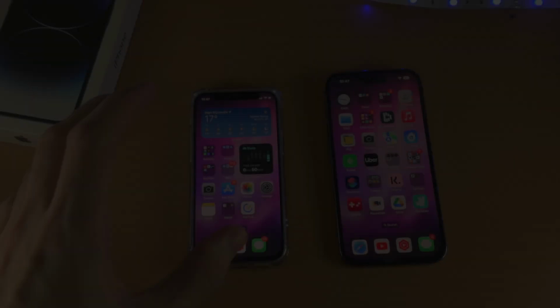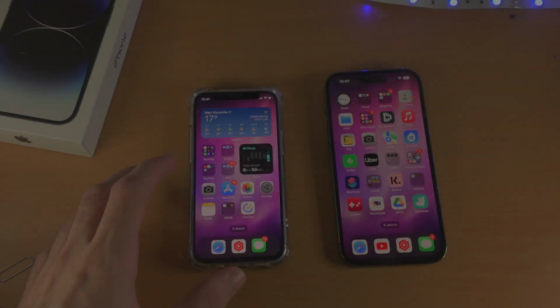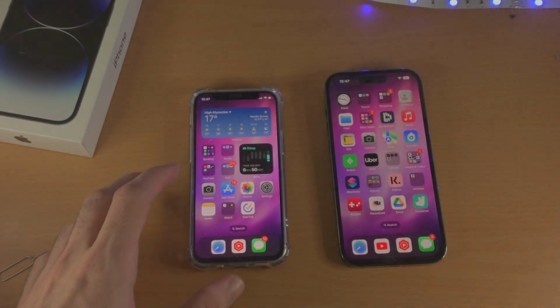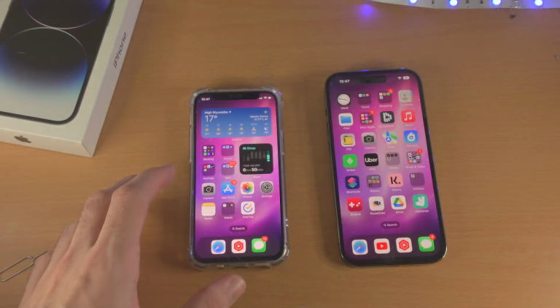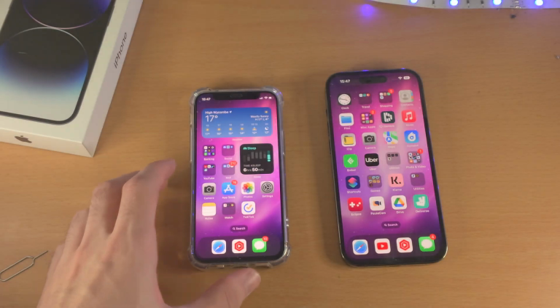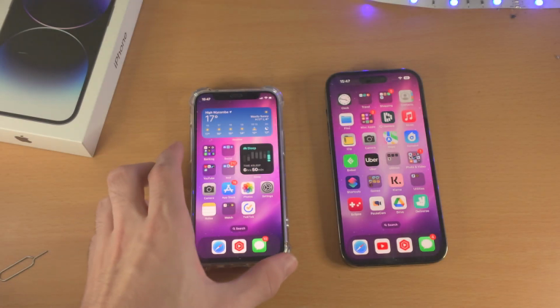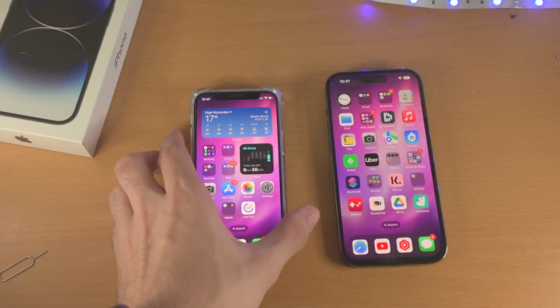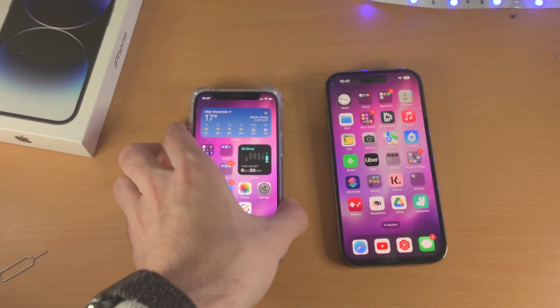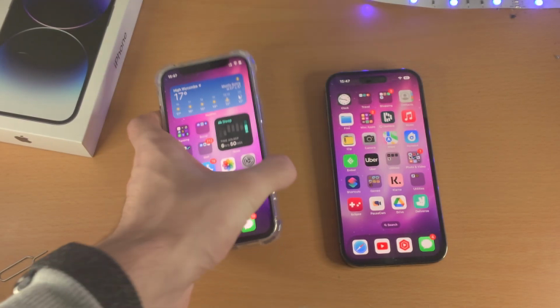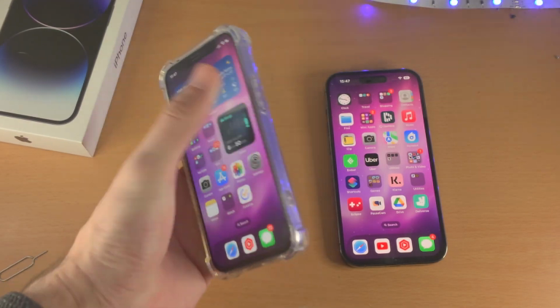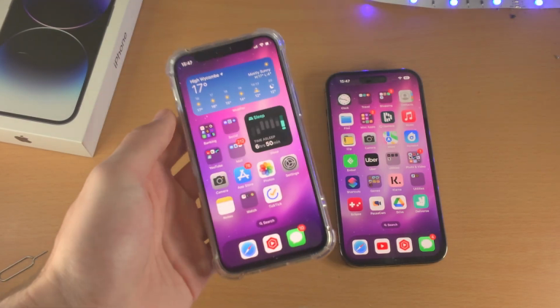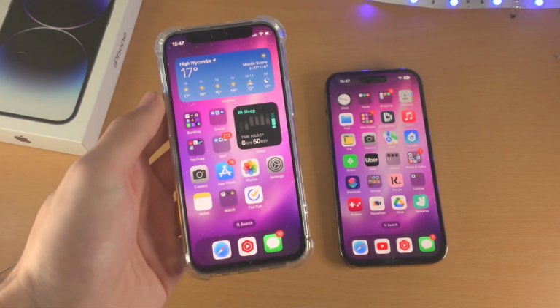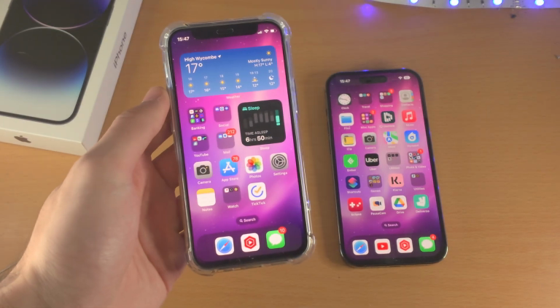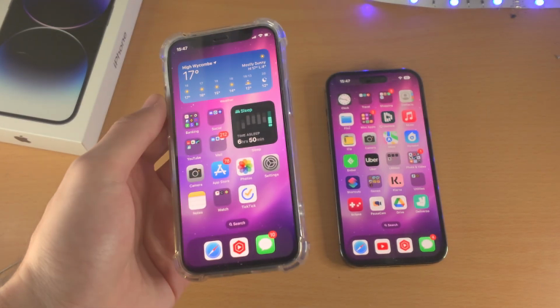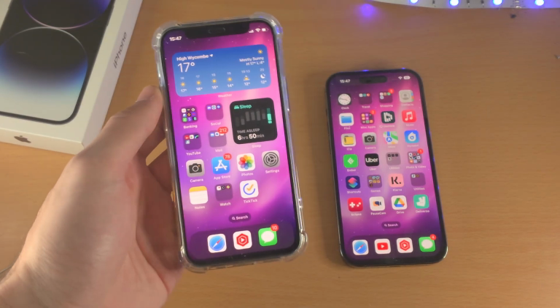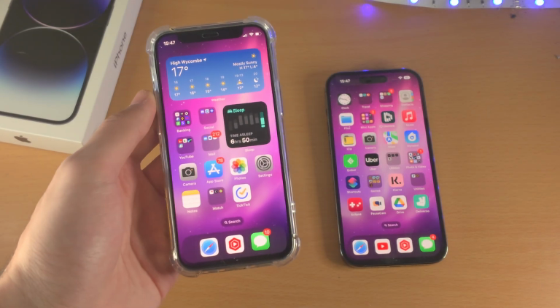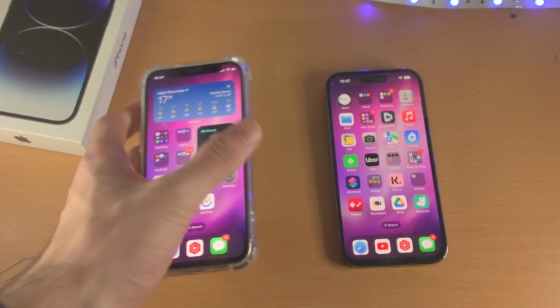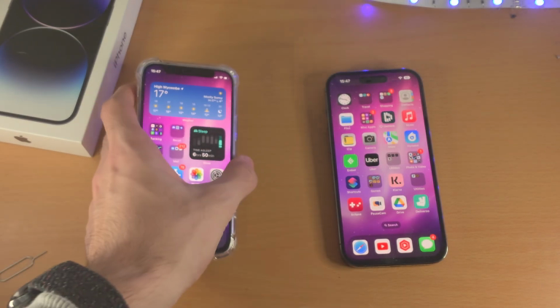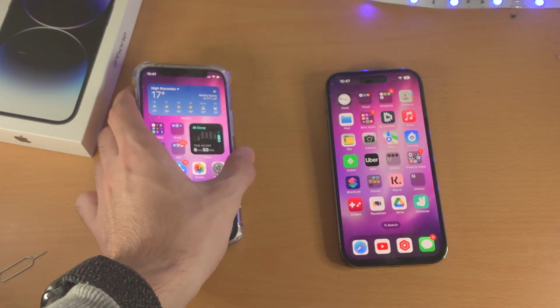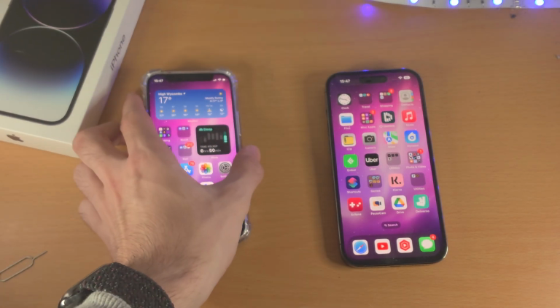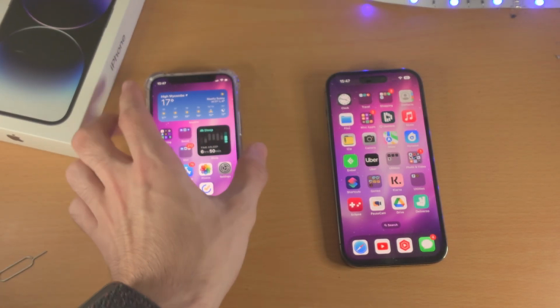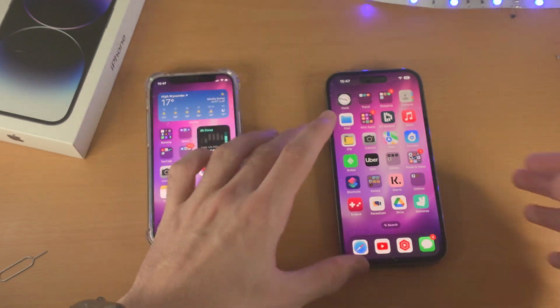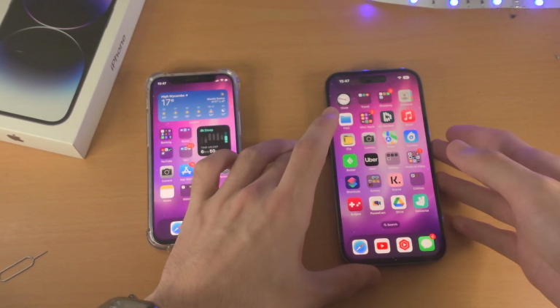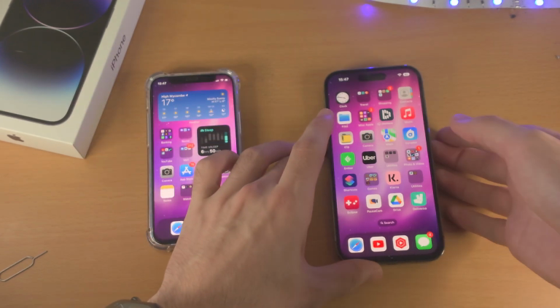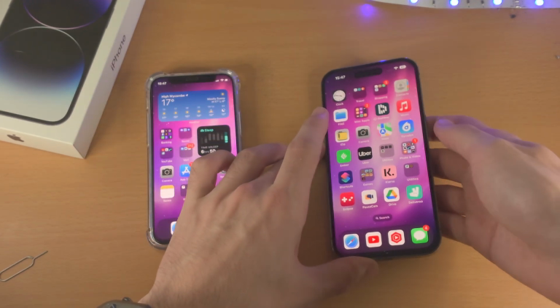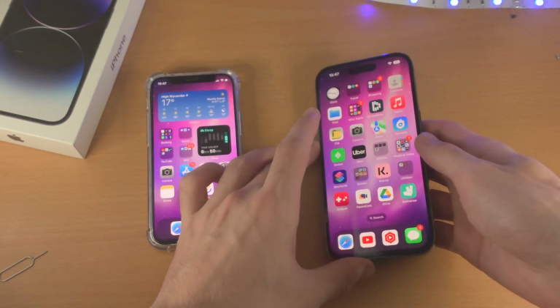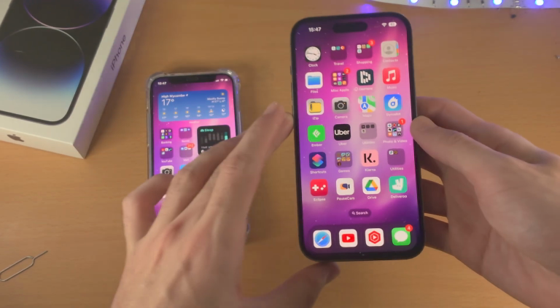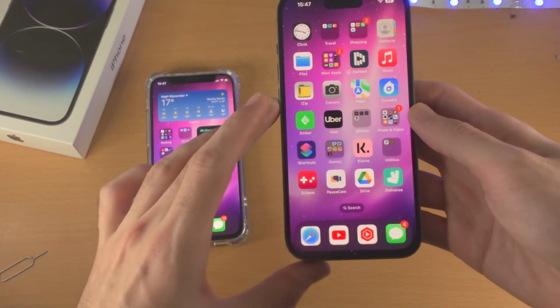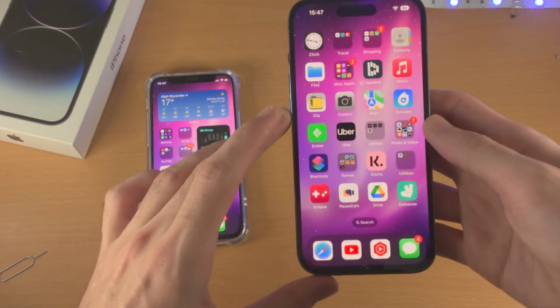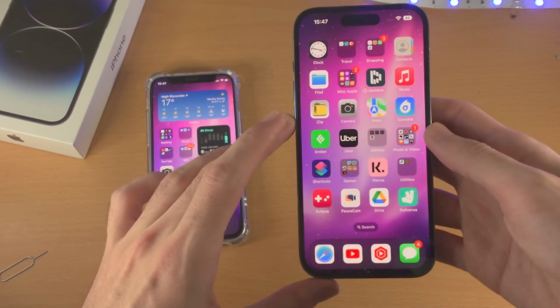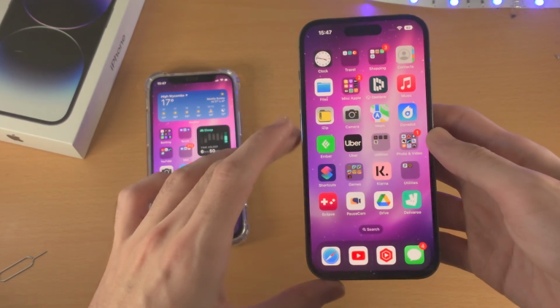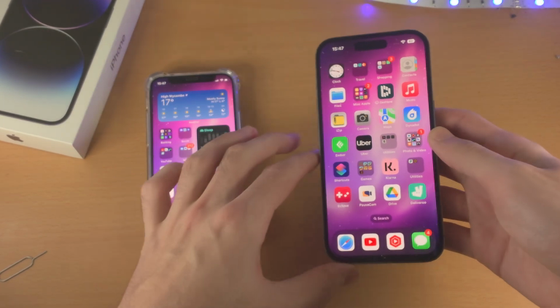Welcome everyone. Here is how you convert physical SIM cards in your old iPhone into eSIM in your new iPhone.